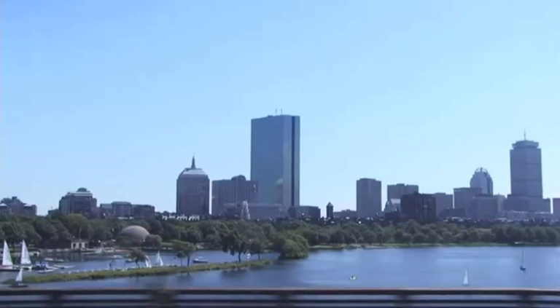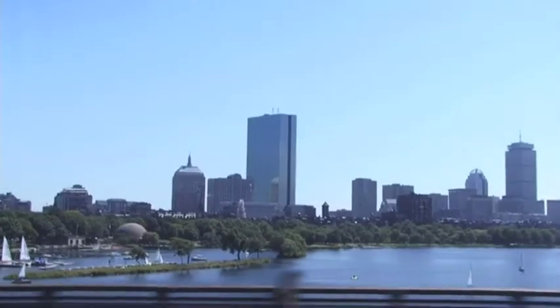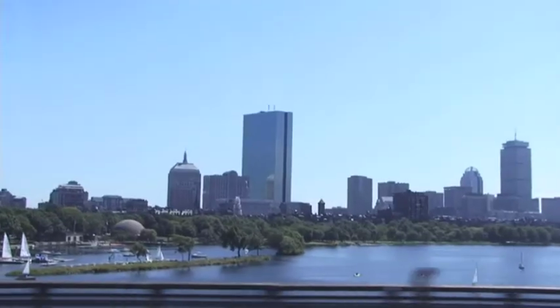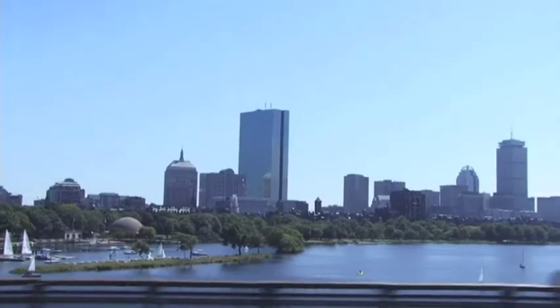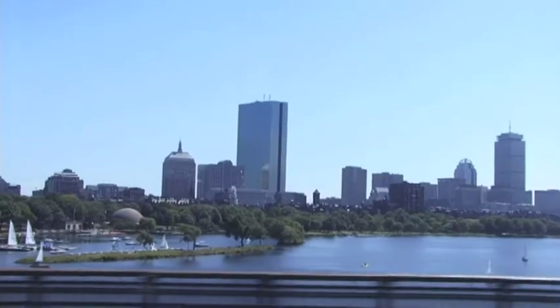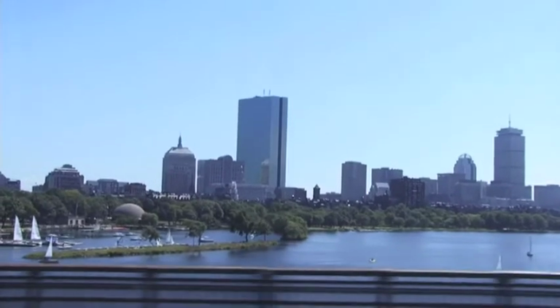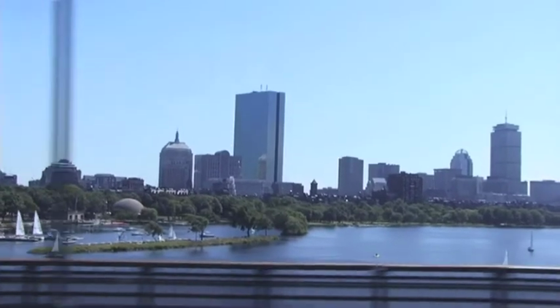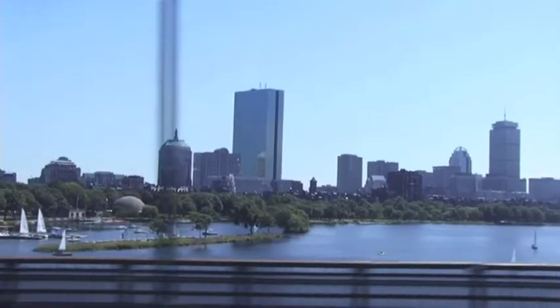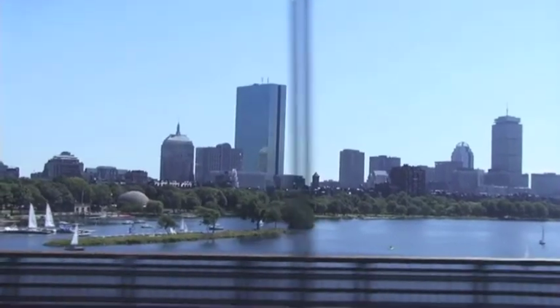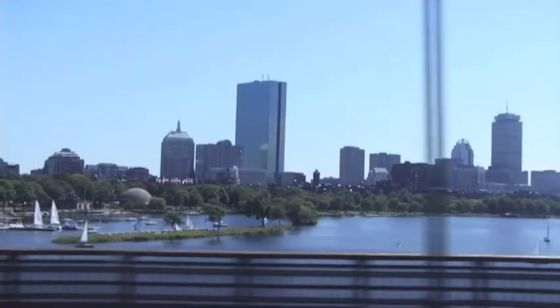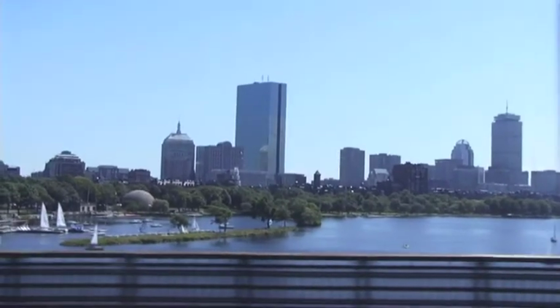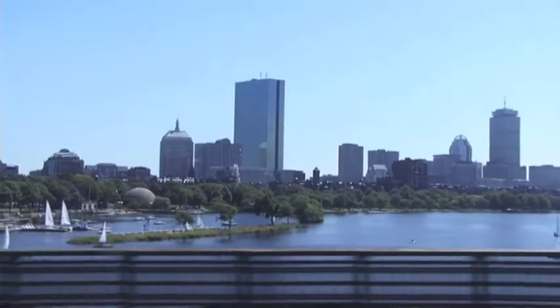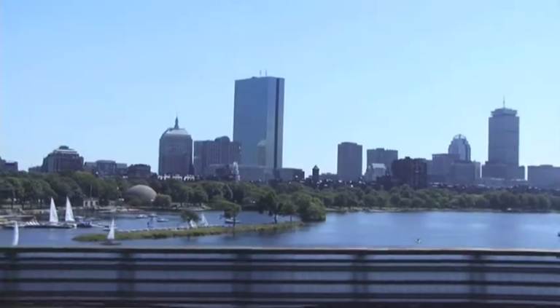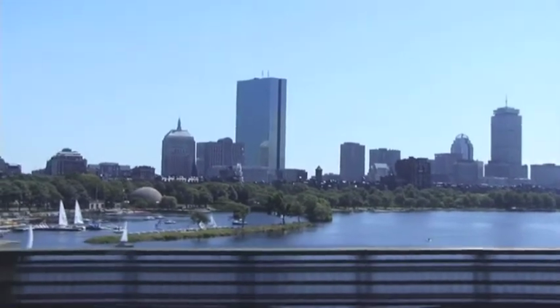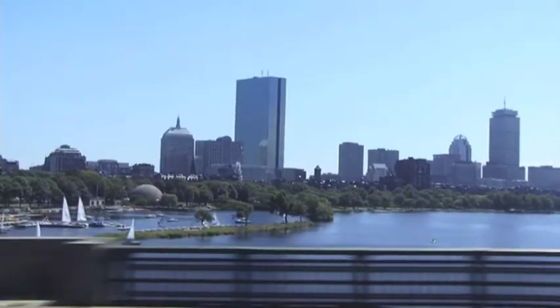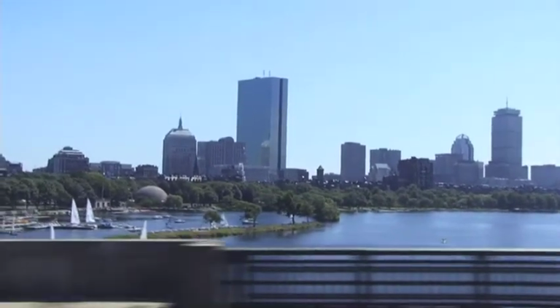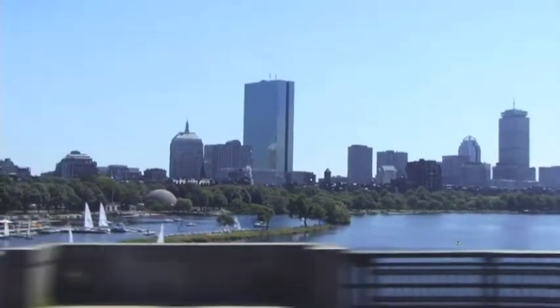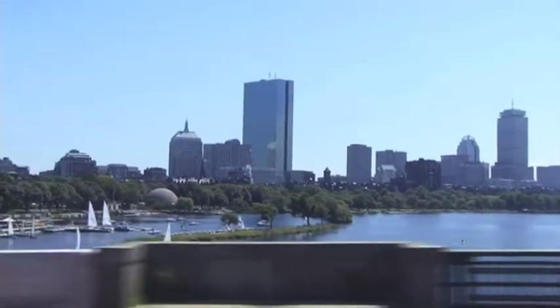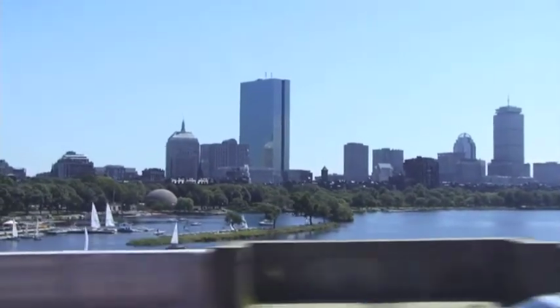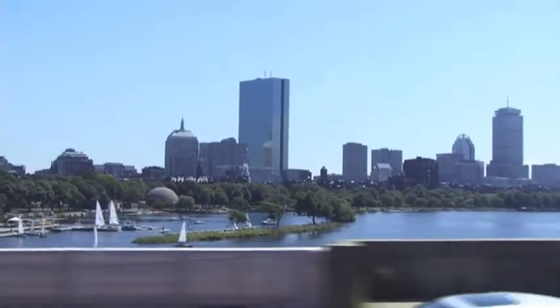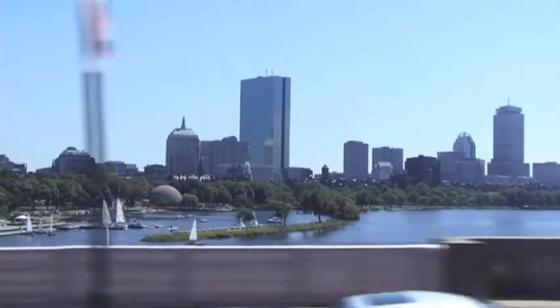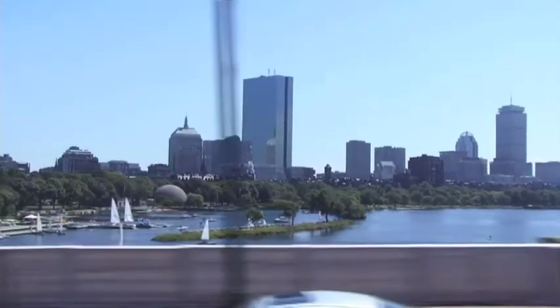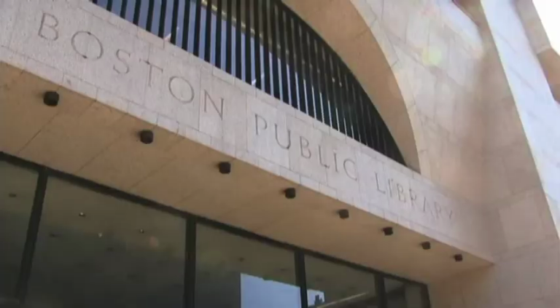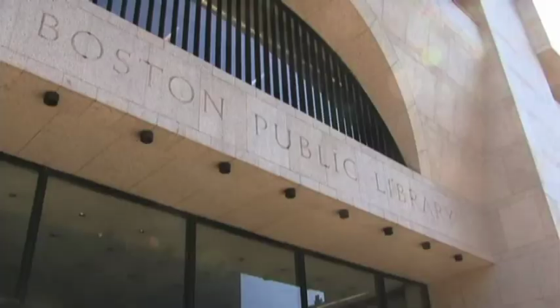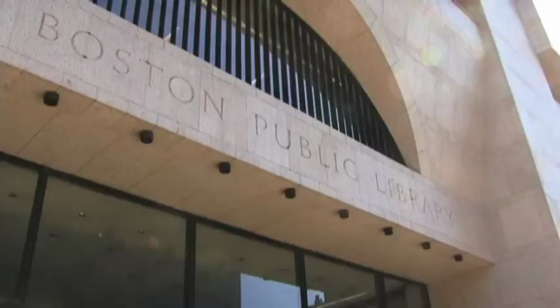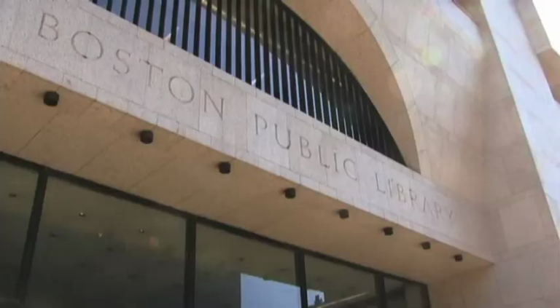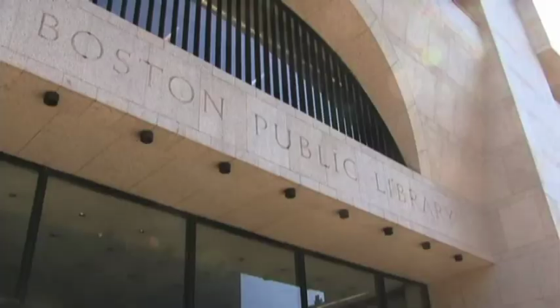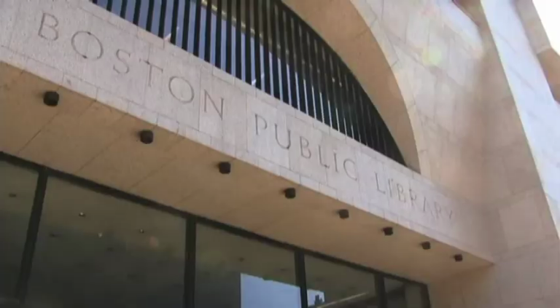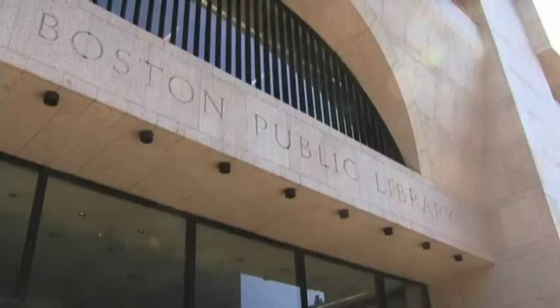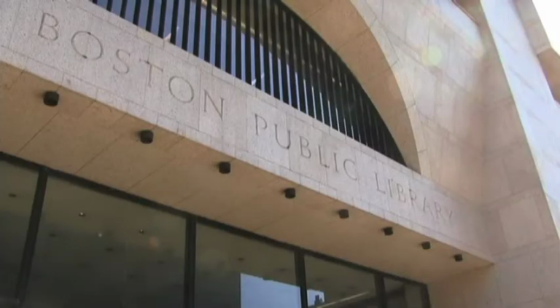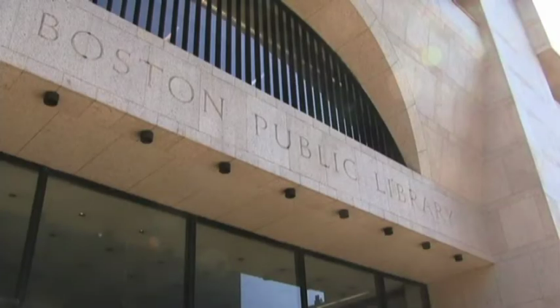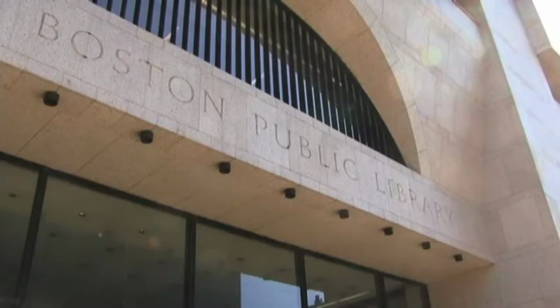Finally, we headed downtown to the Boston Public Library to find out about their involvement in the Shelf Life Collaborative.